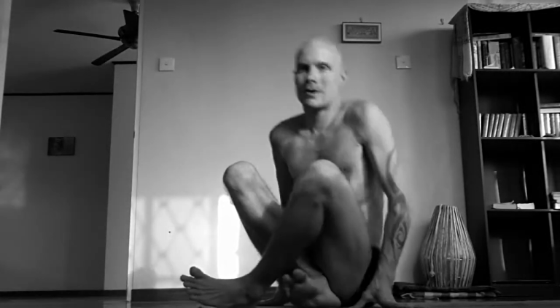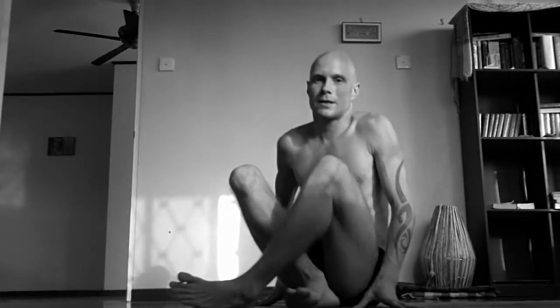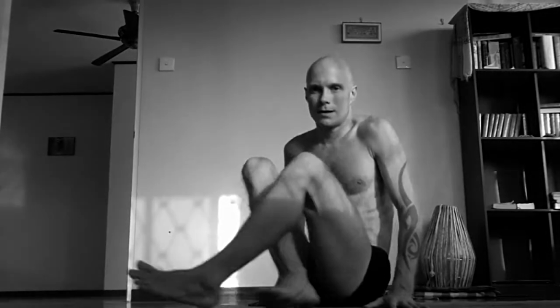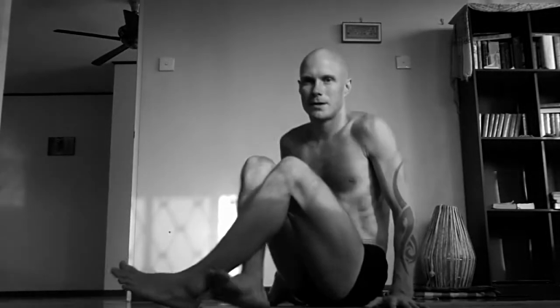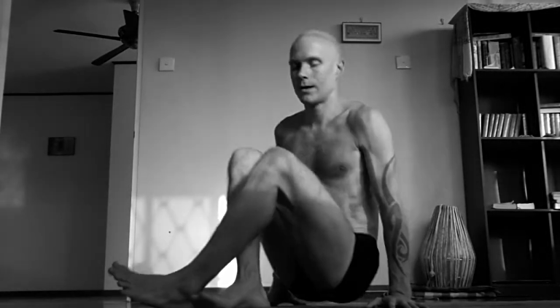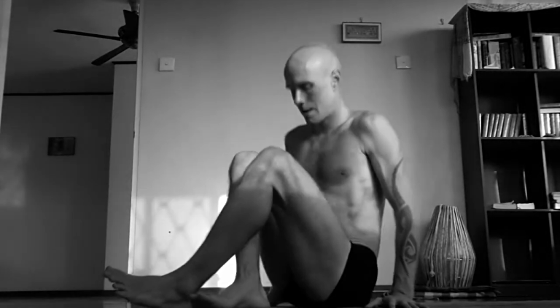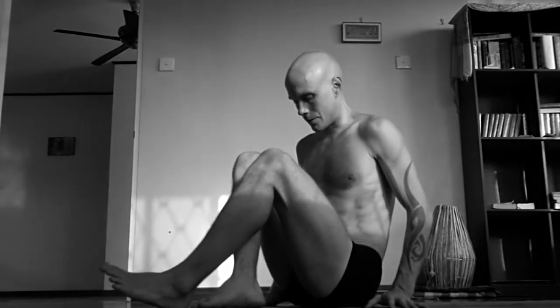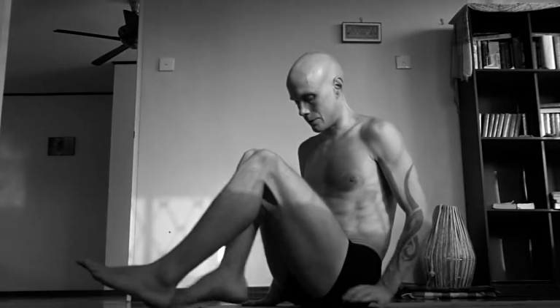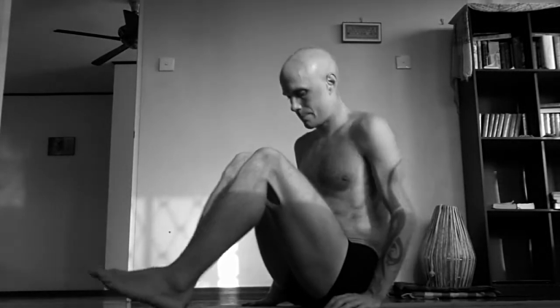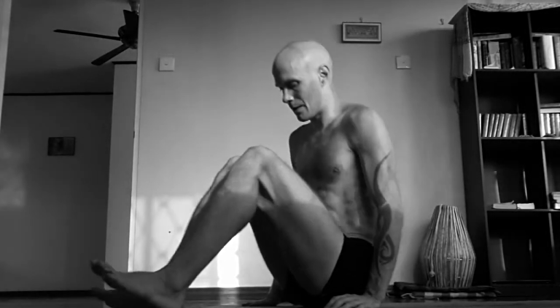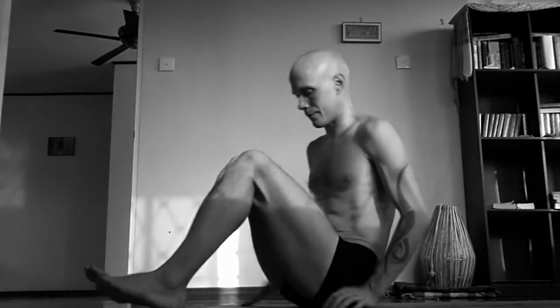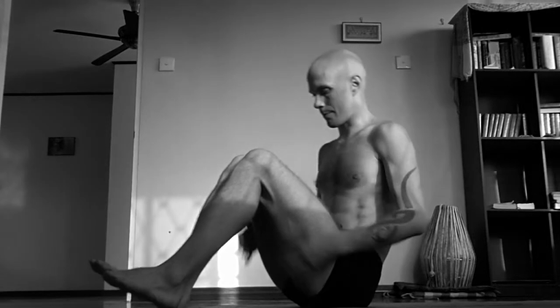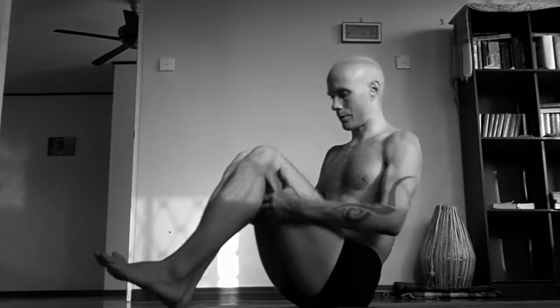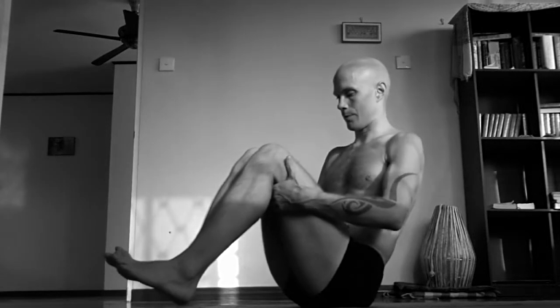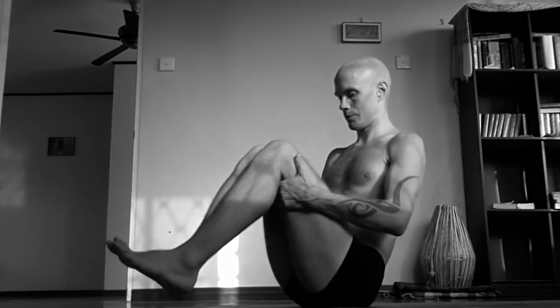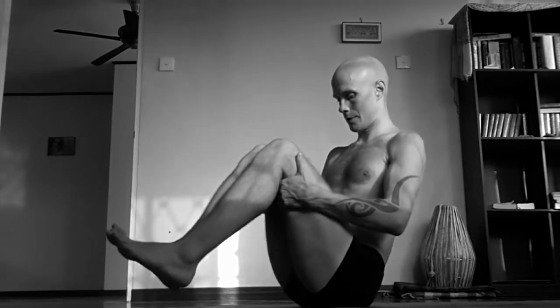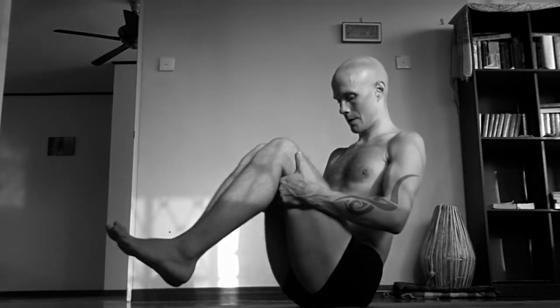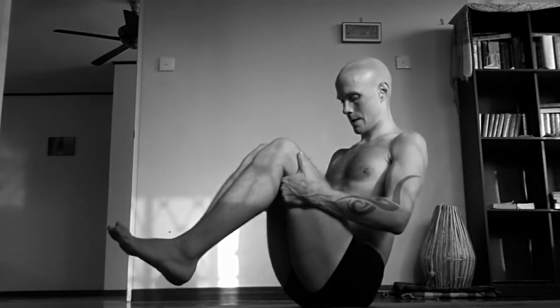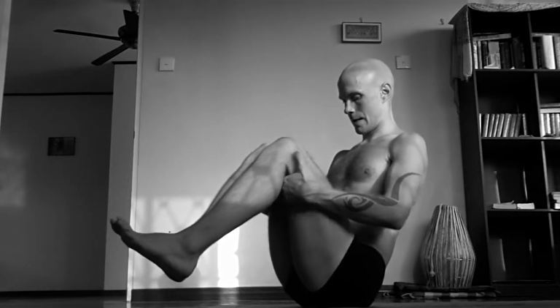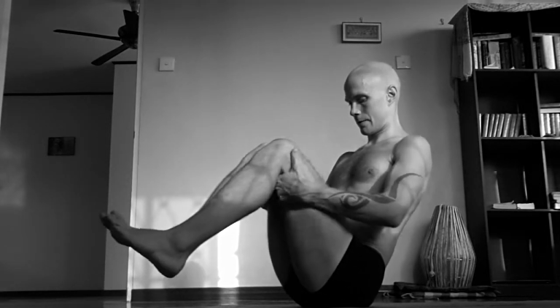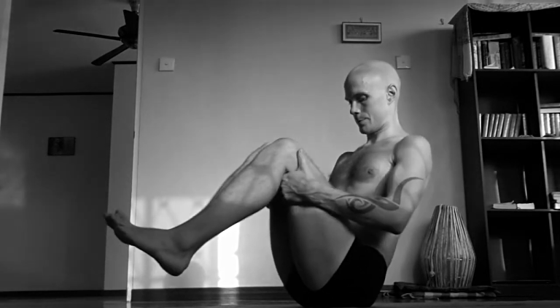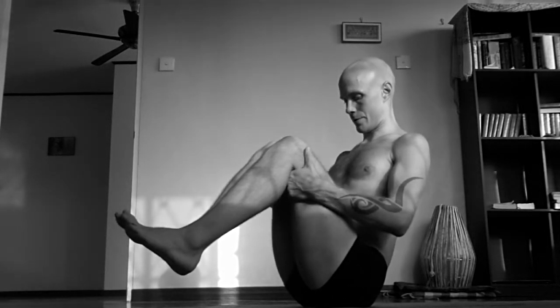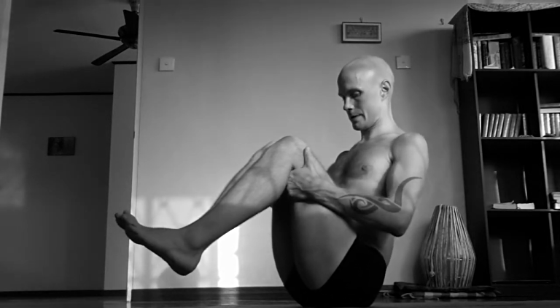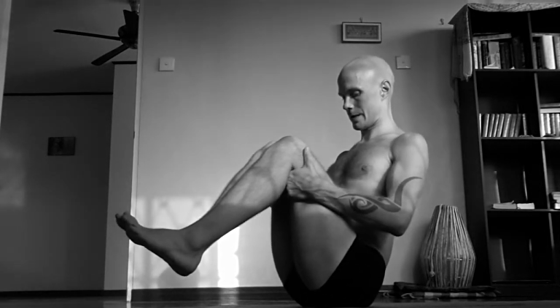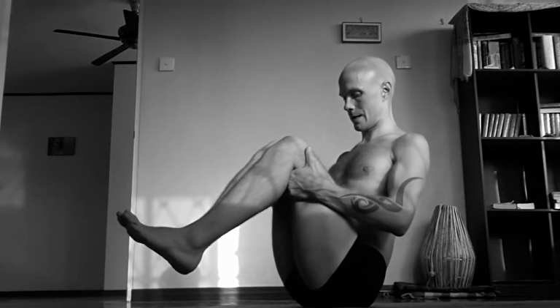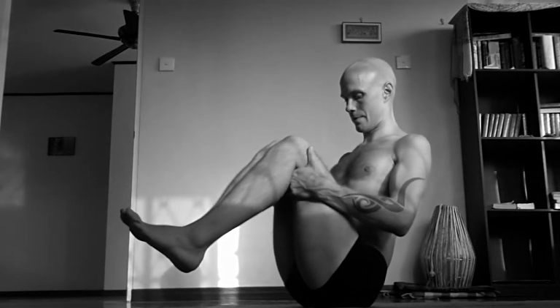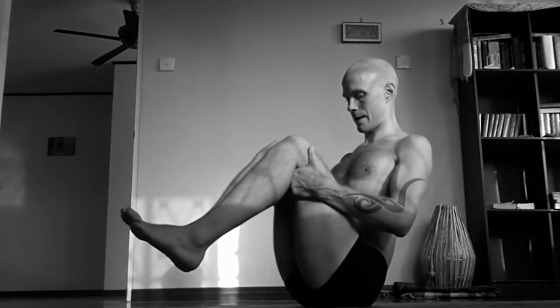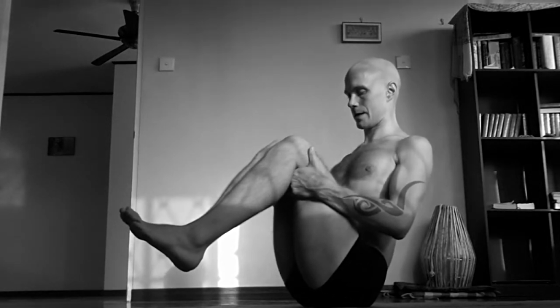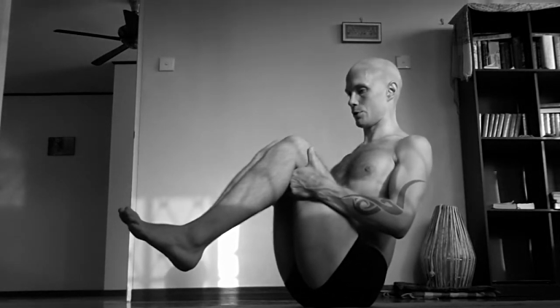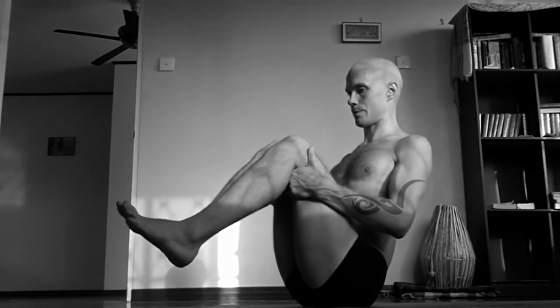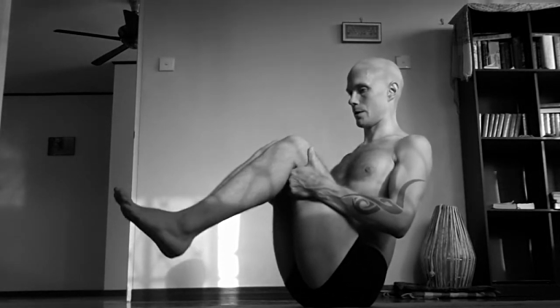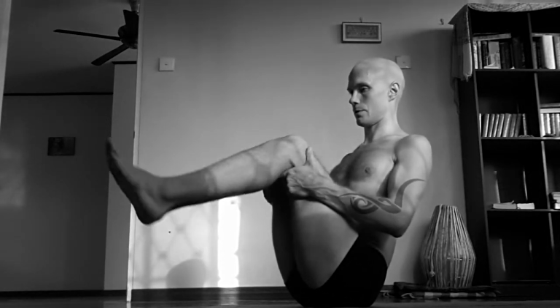Navasana. Get in the middle of your sit bones, then press your knees slightly in back, and keep your spine long.